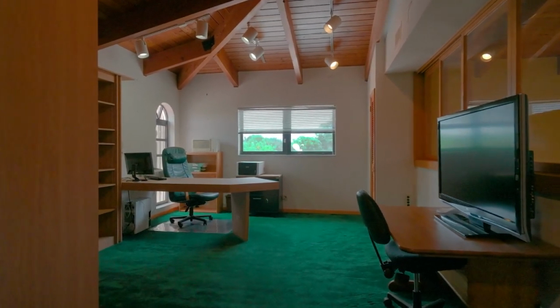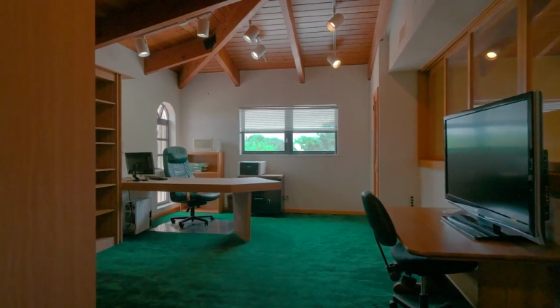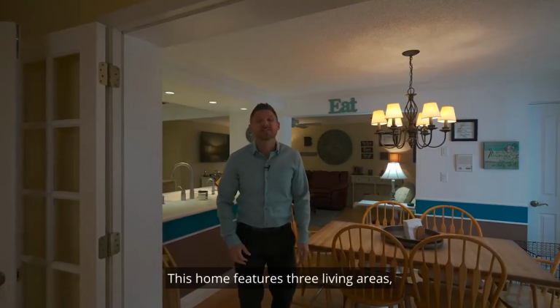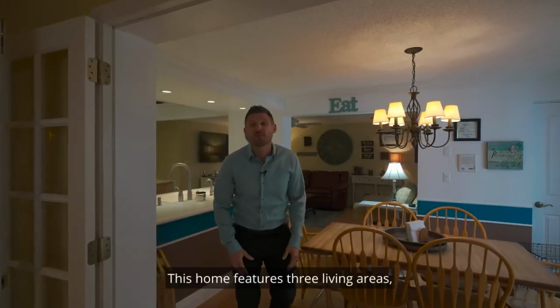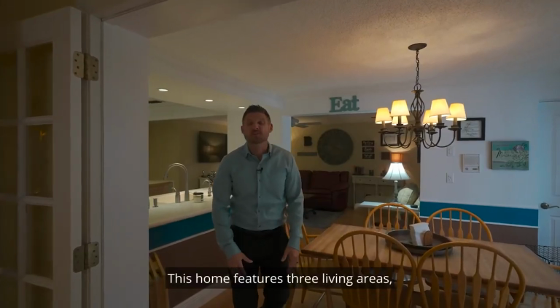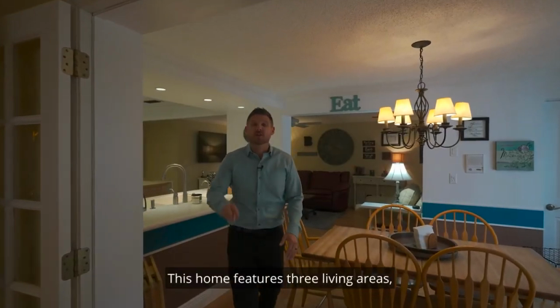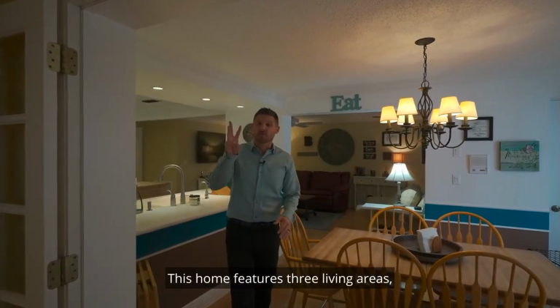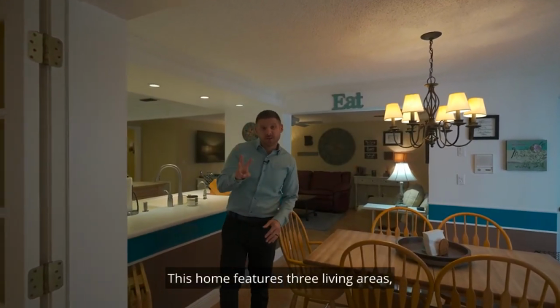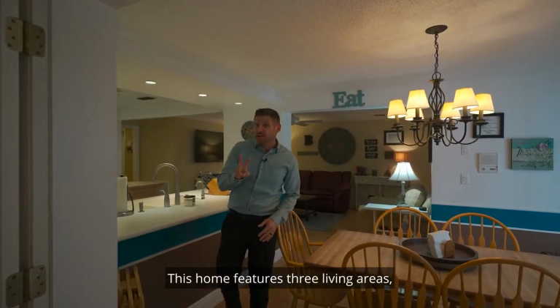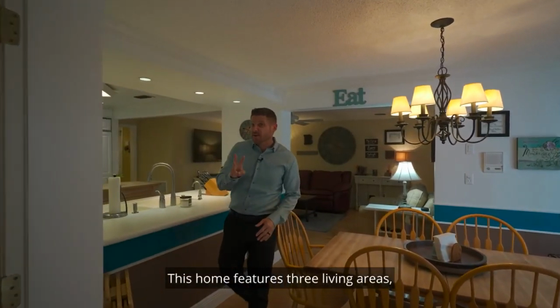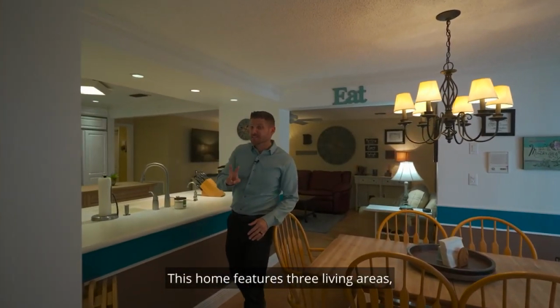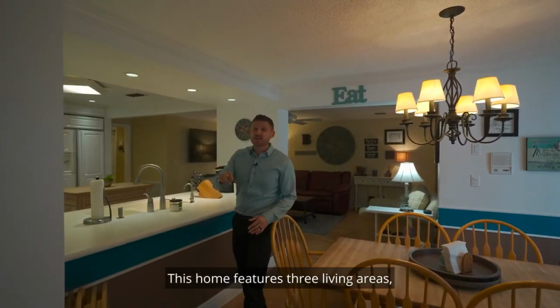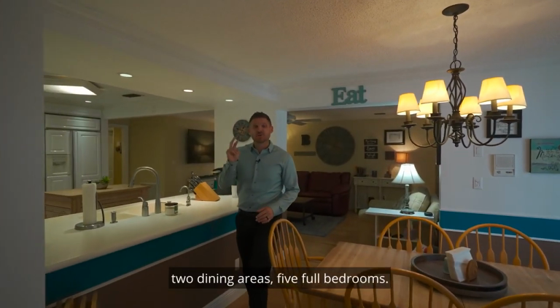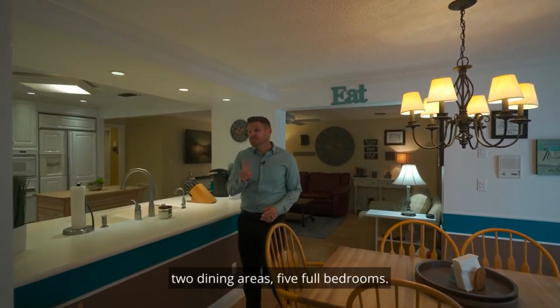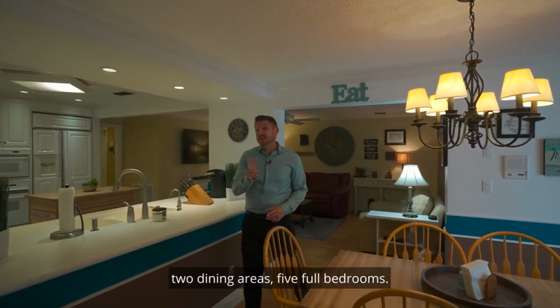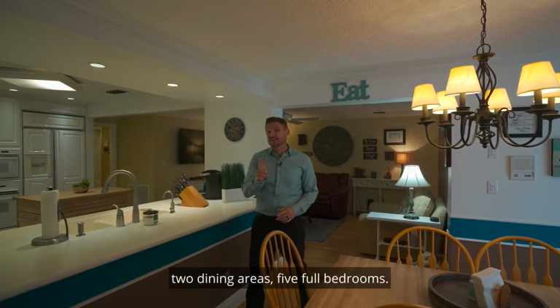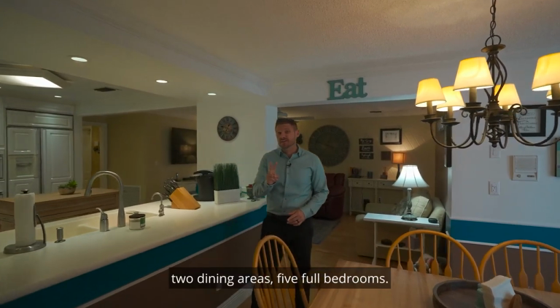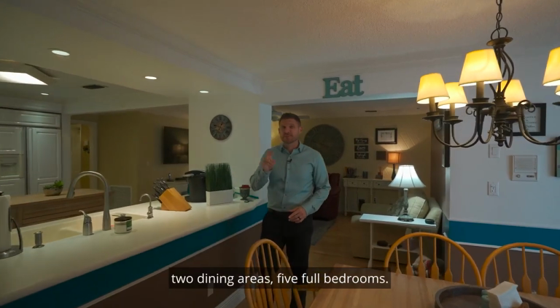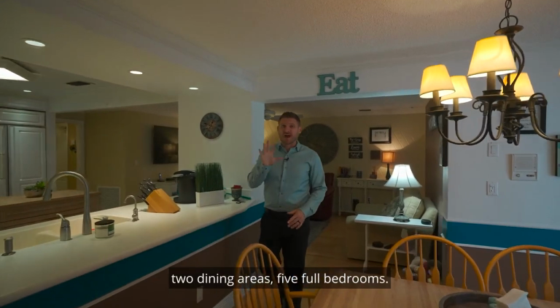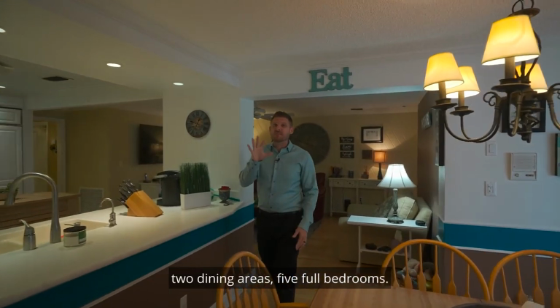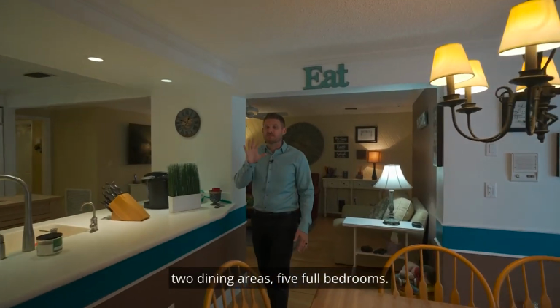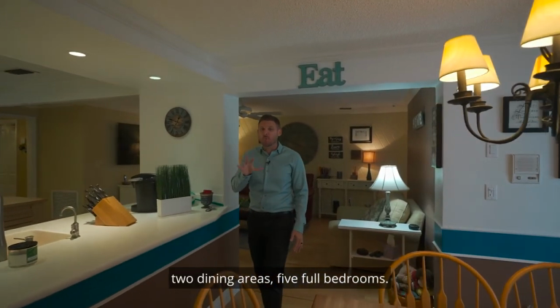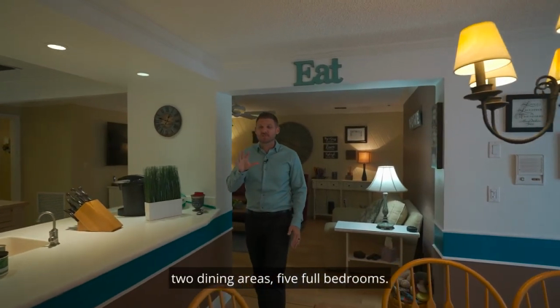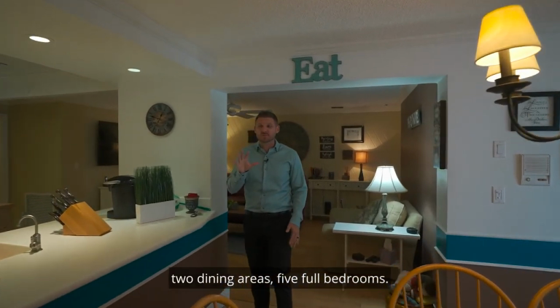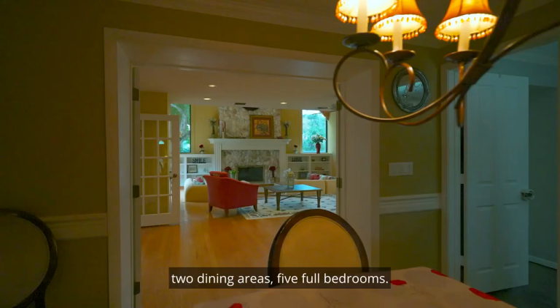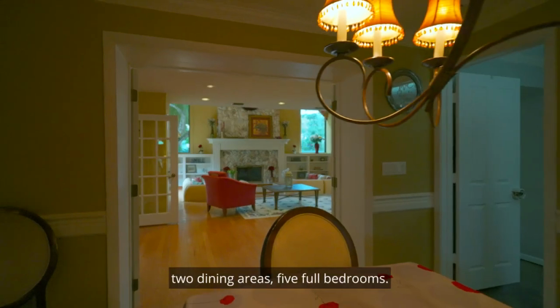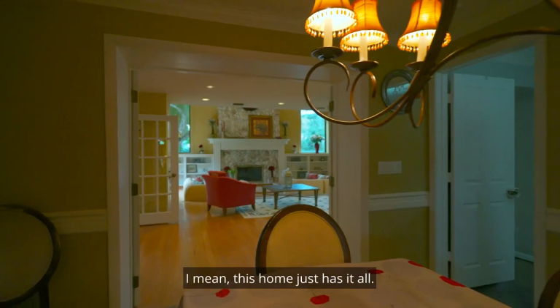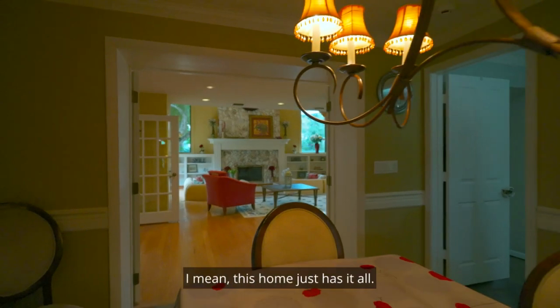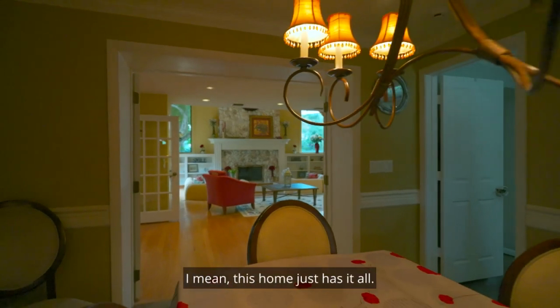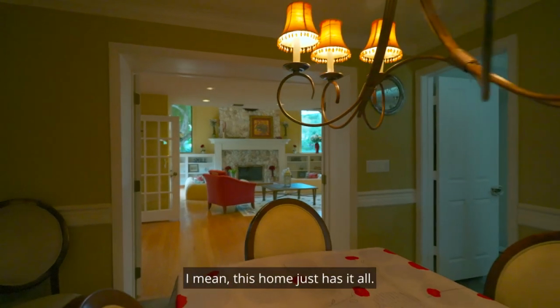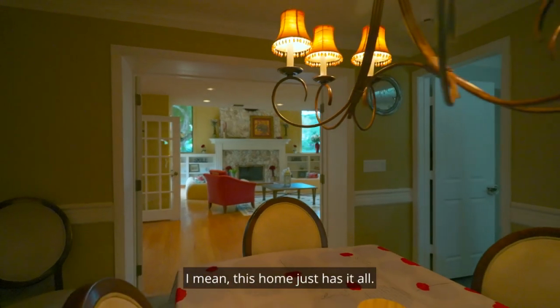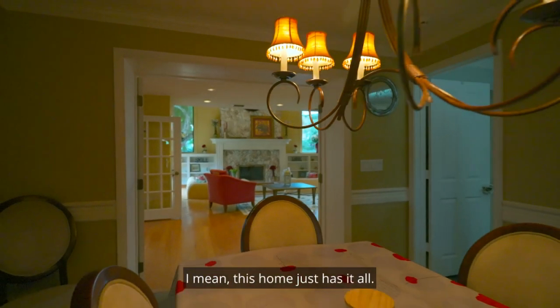This home features three living areas, two dining areas, five full bedrooms. I mean, this home just has it all.